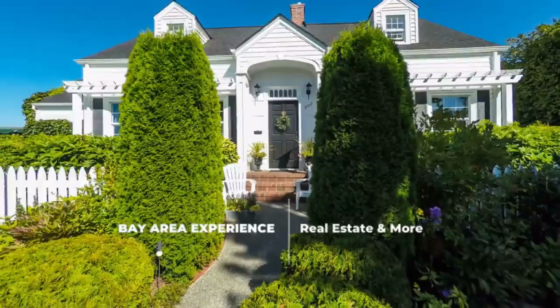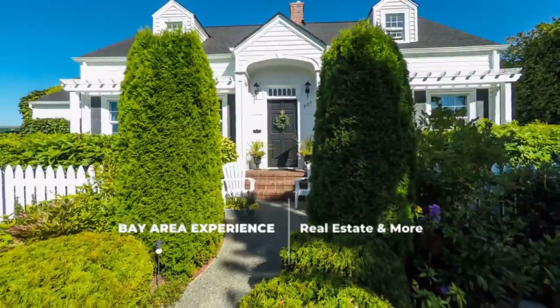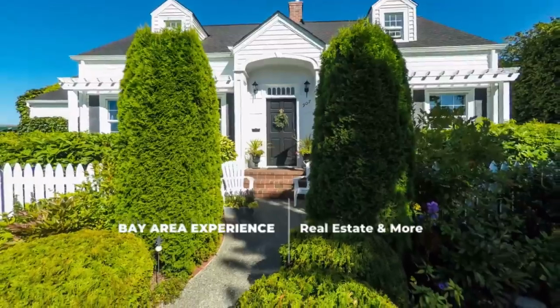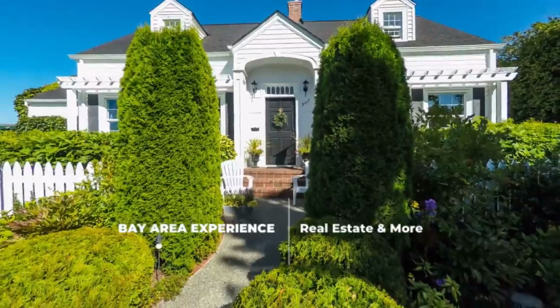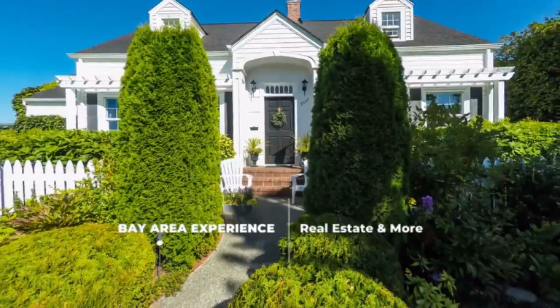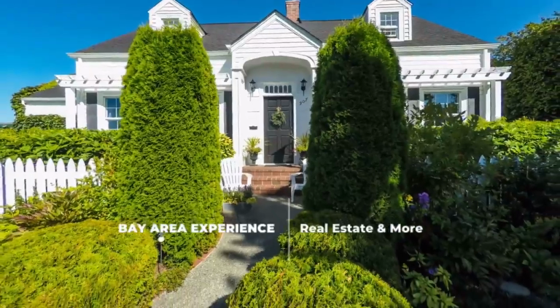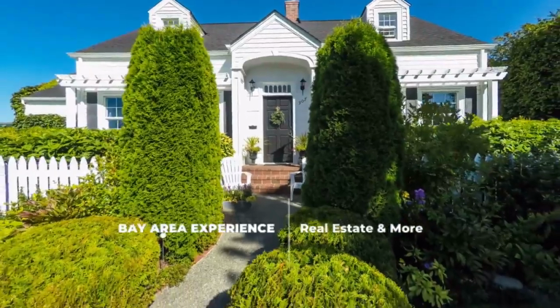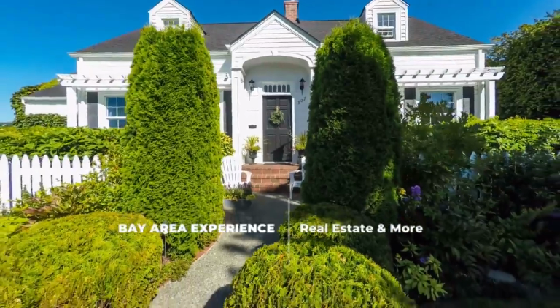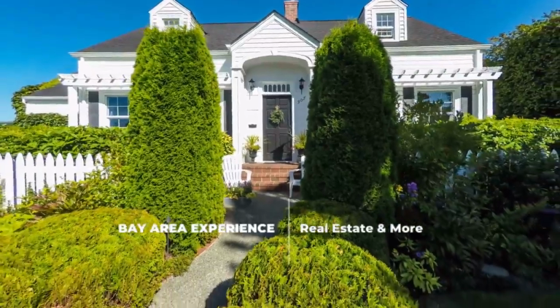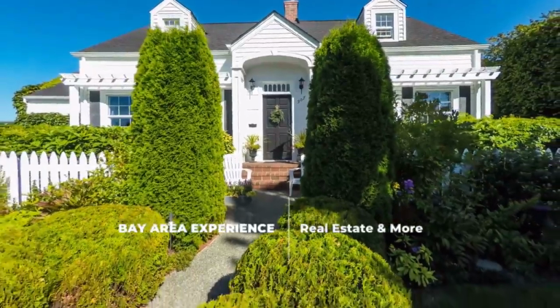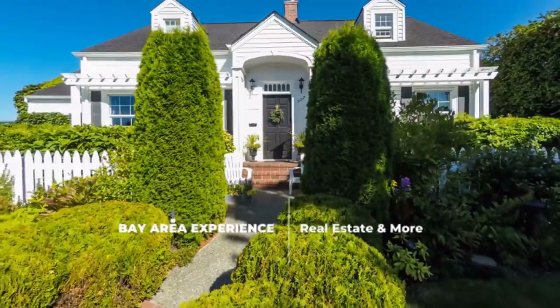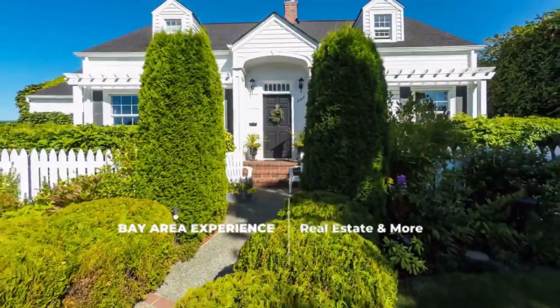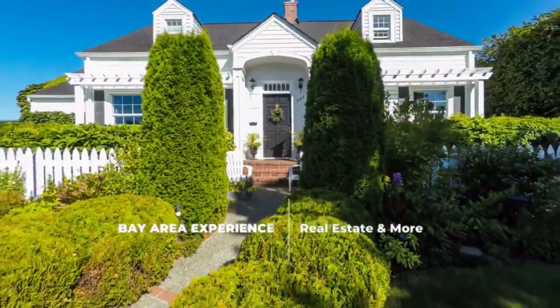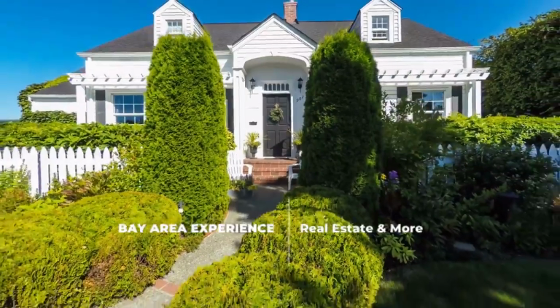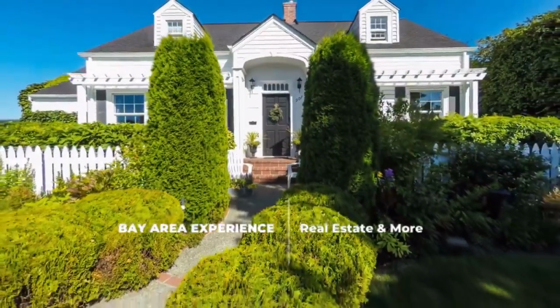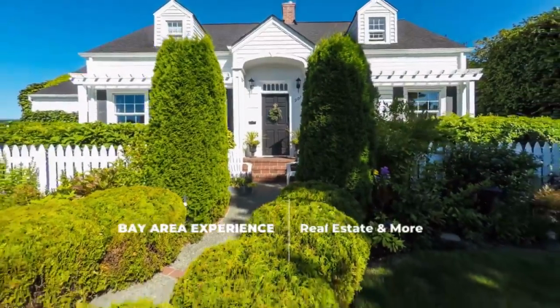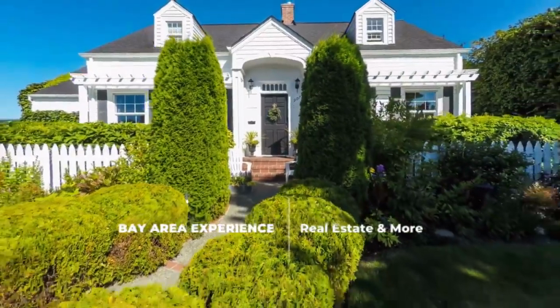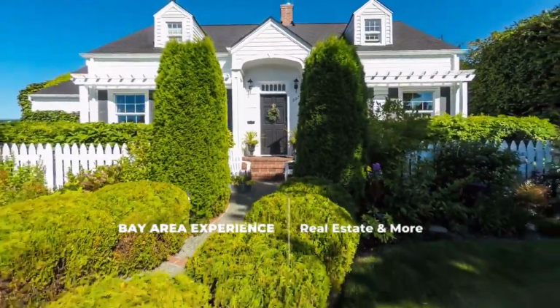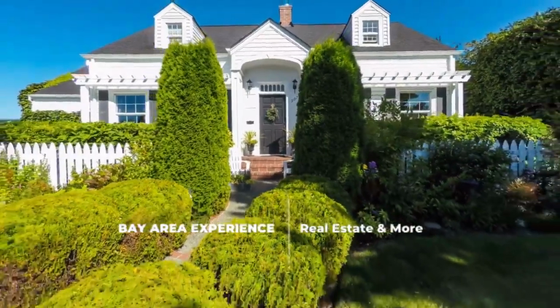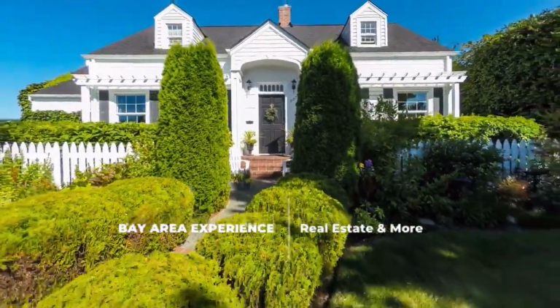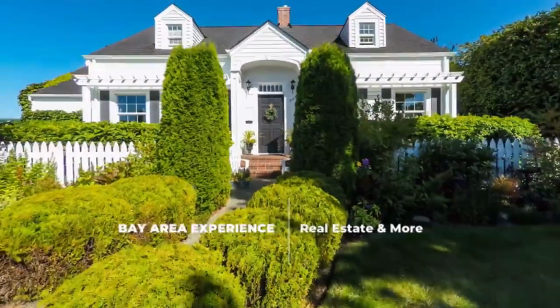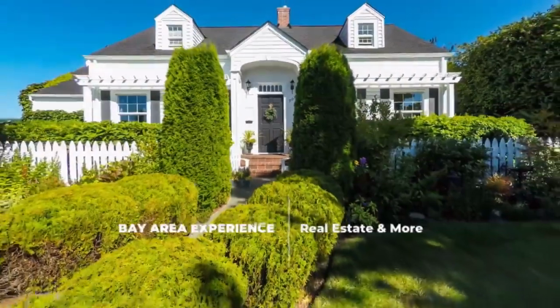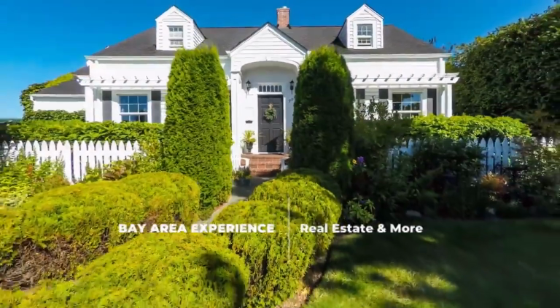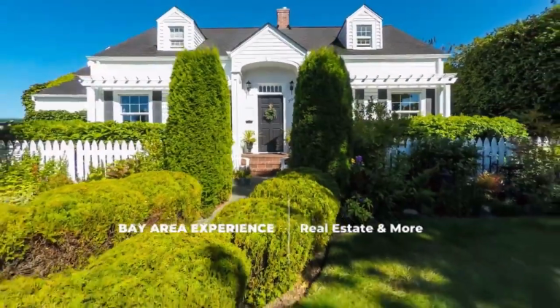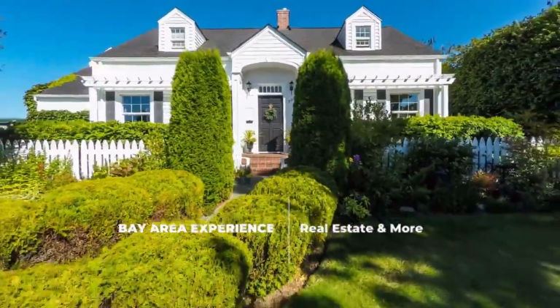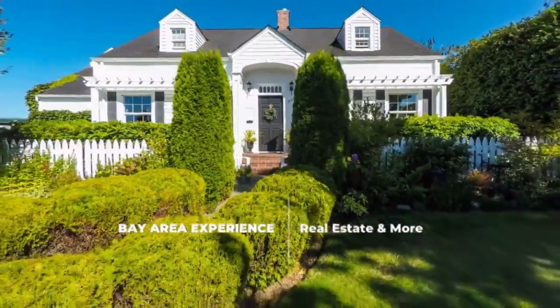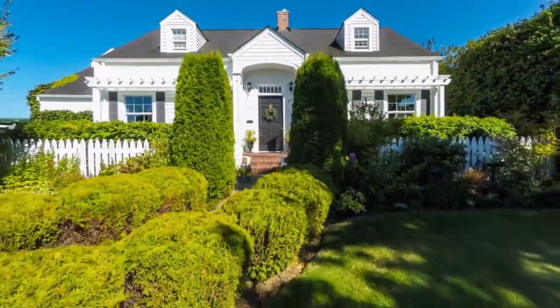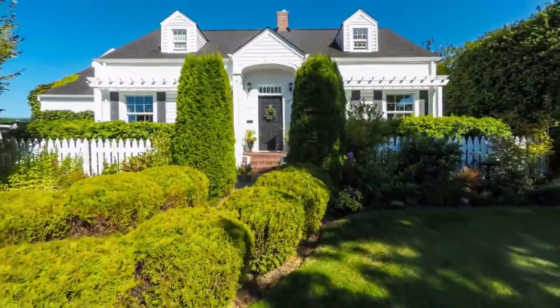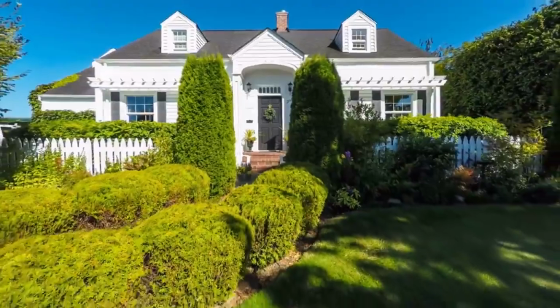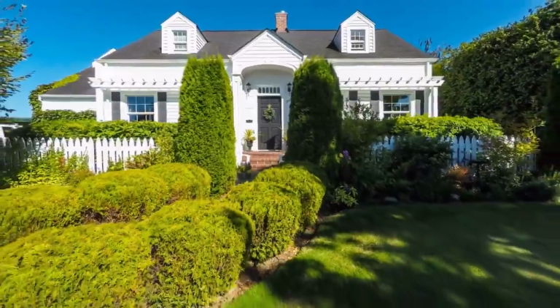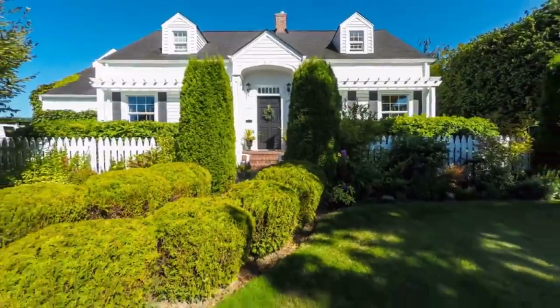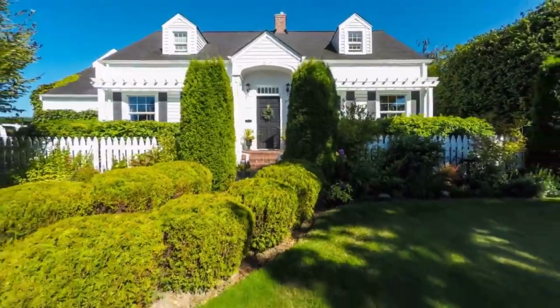When it comes to selling your home, curb appeal is one of the most important factors in getting the value that you want in this crazy market.